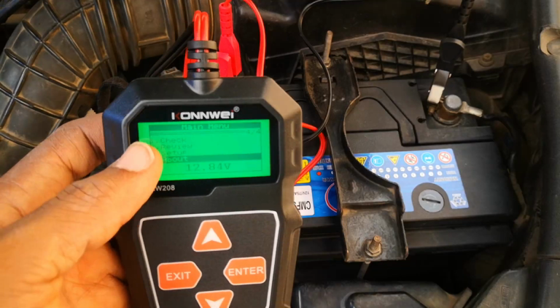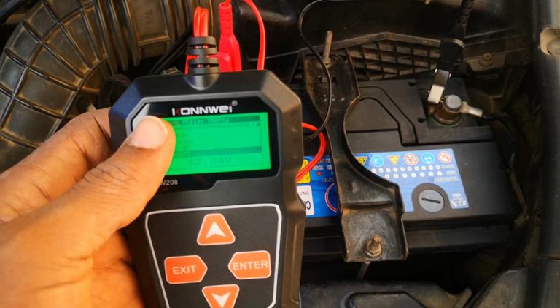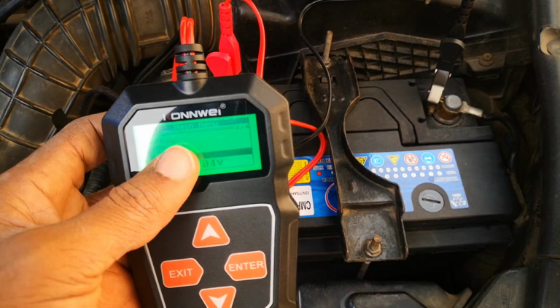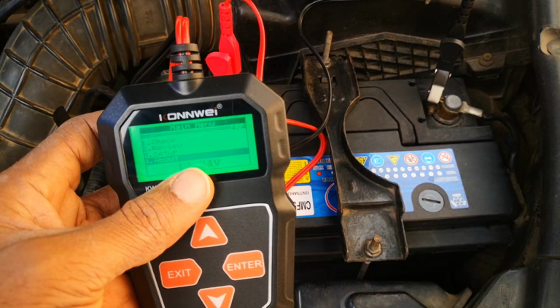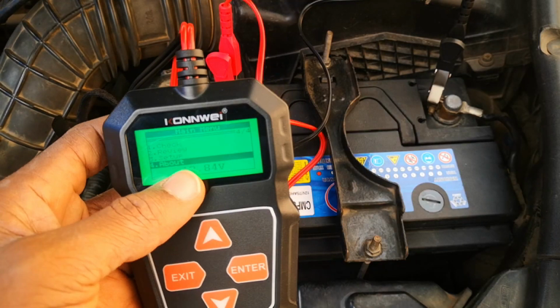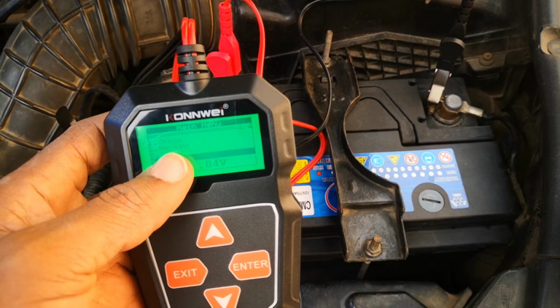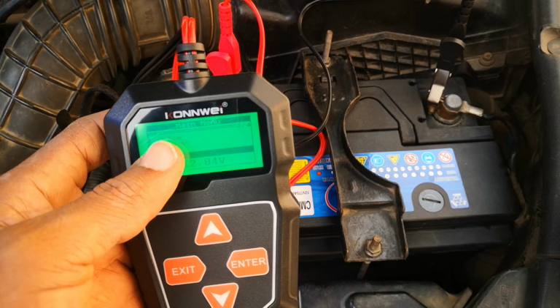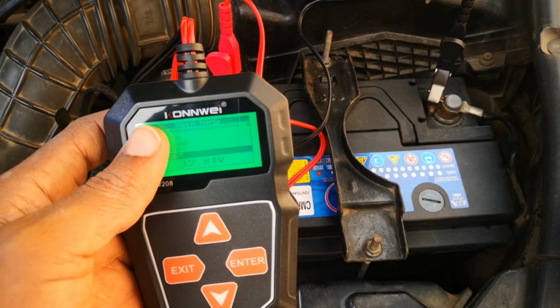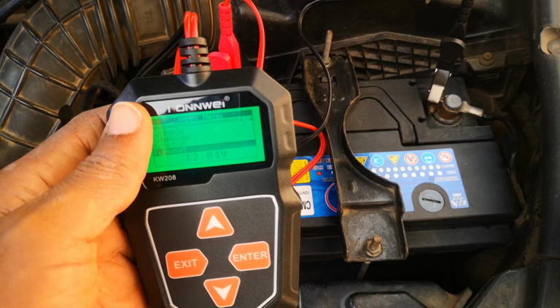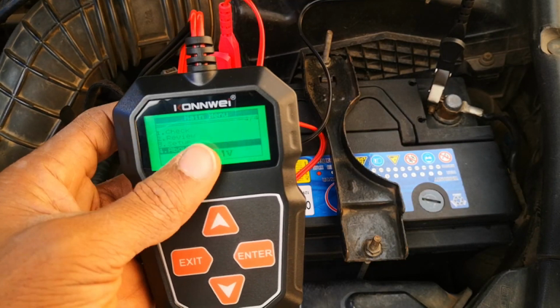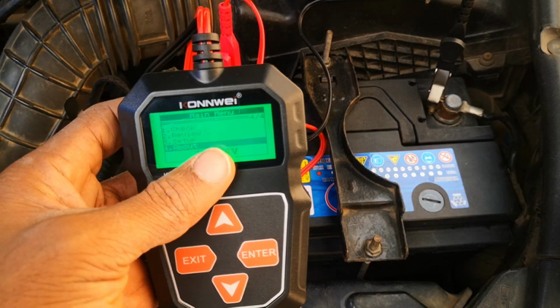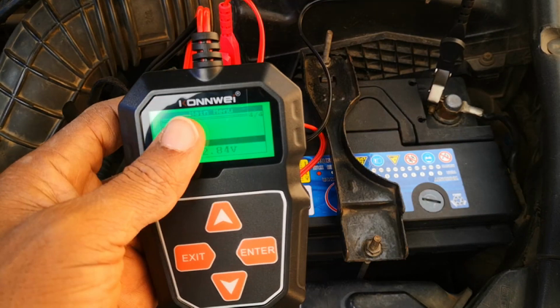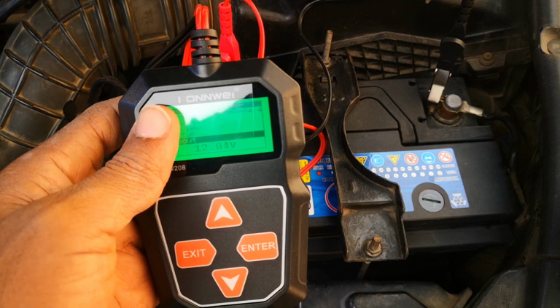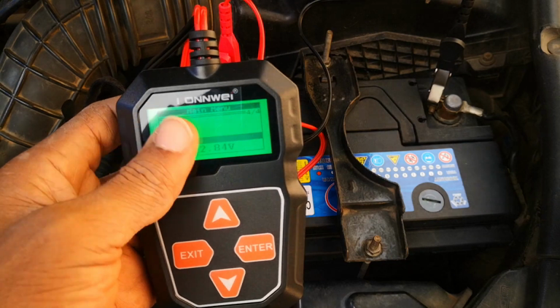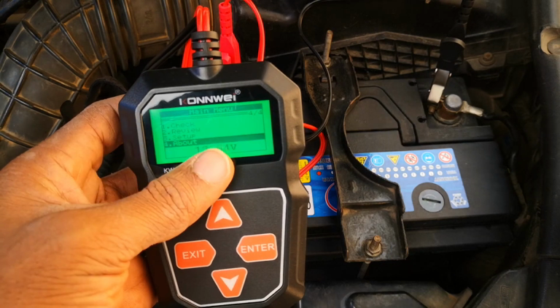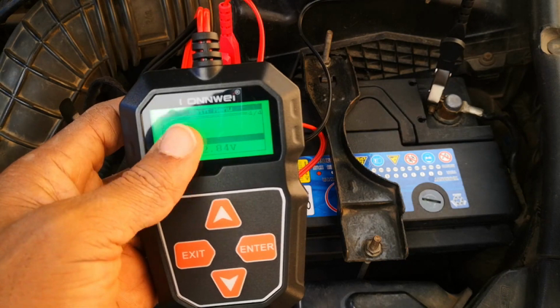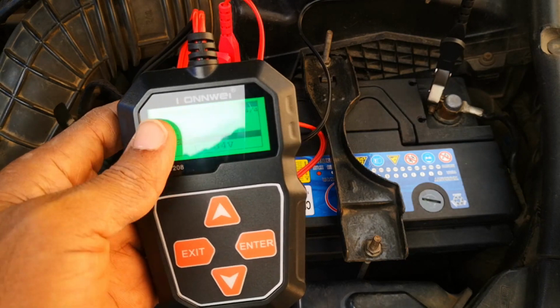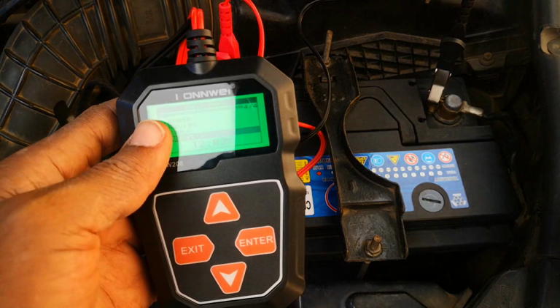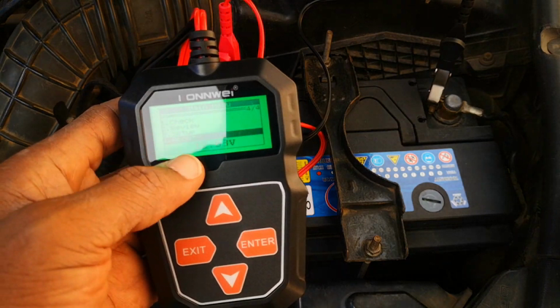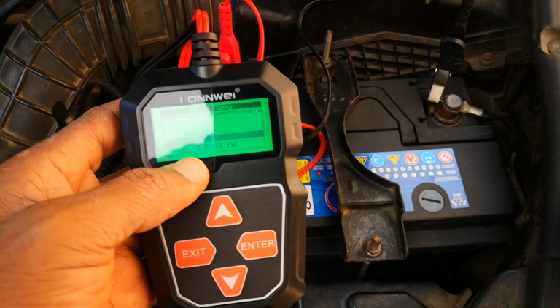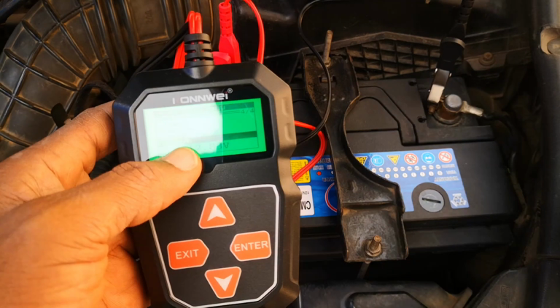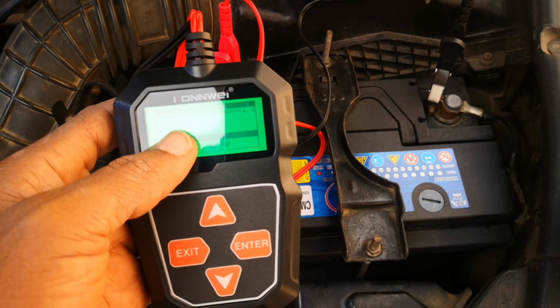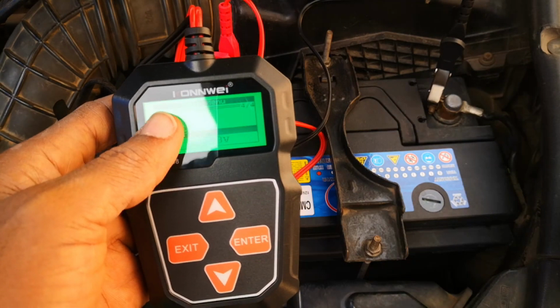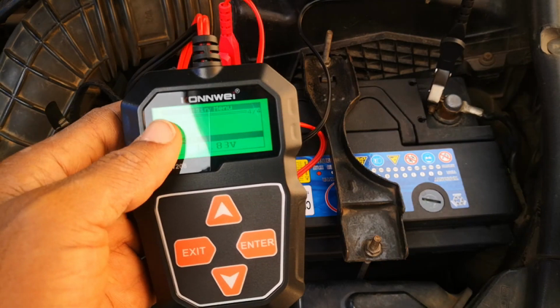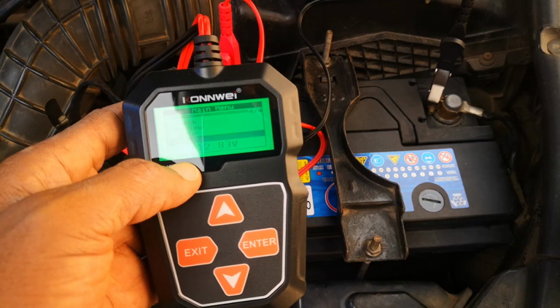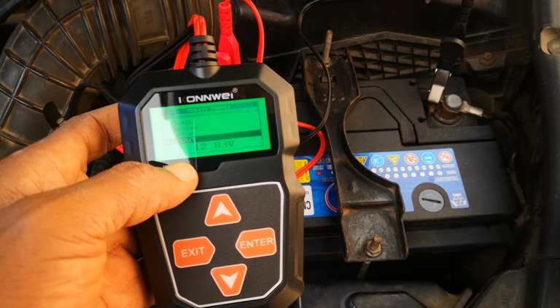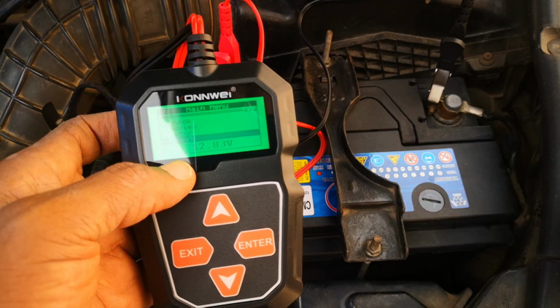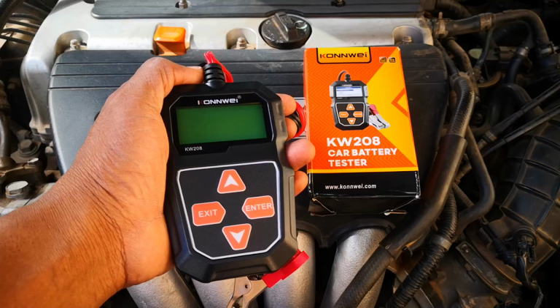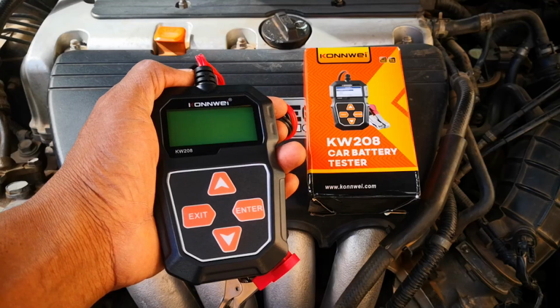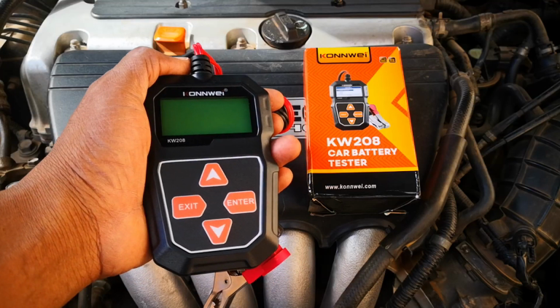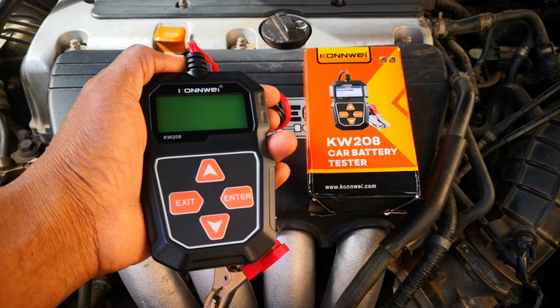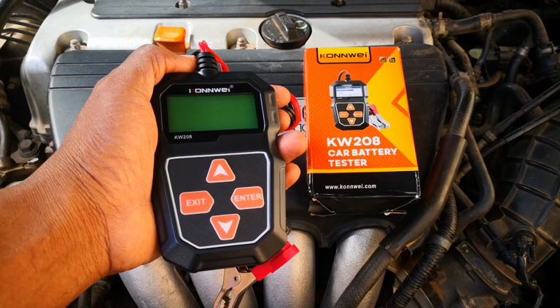I'm going to be doing a battery test, and I'll also test the starter motor as well as the alternator. Now let's get into it.